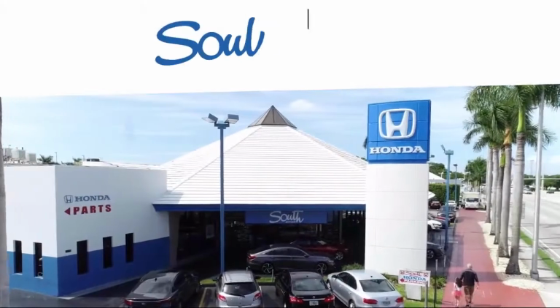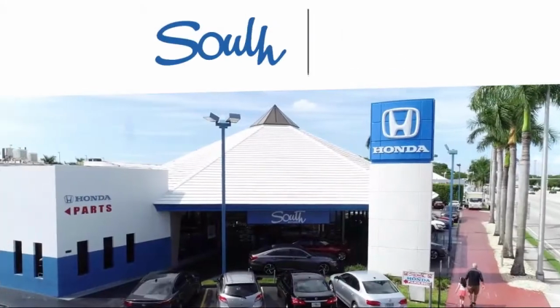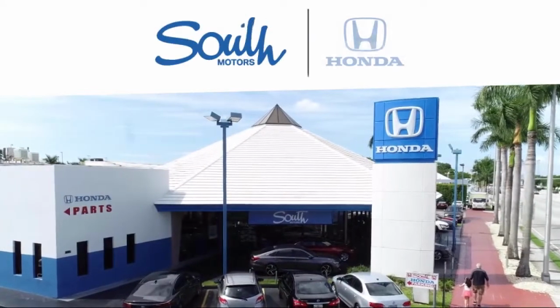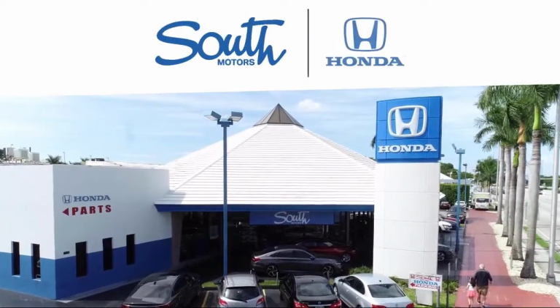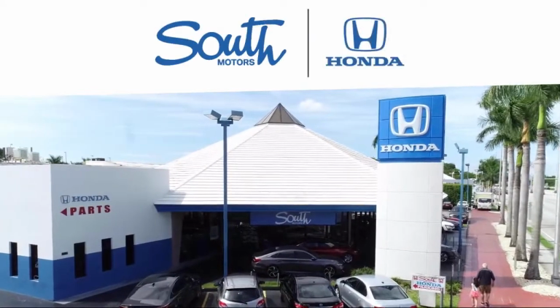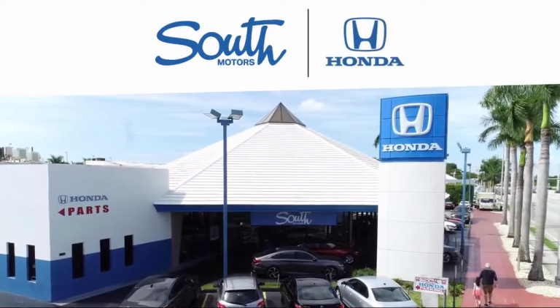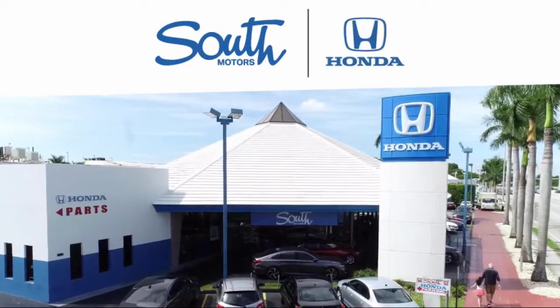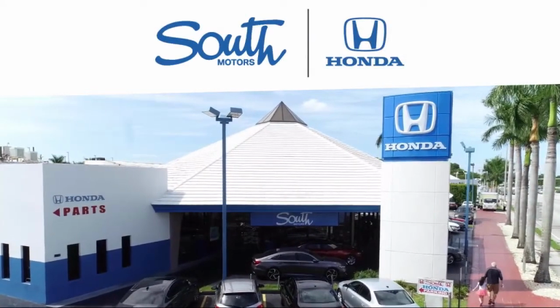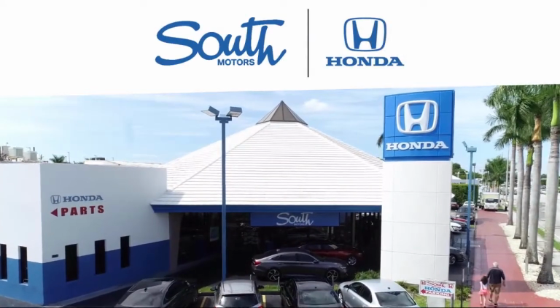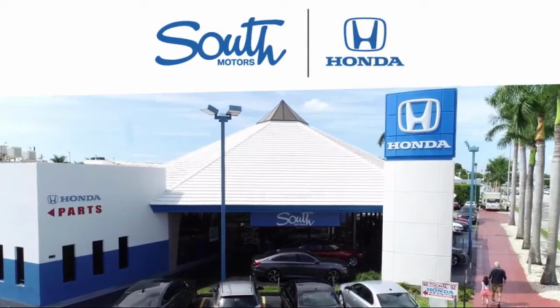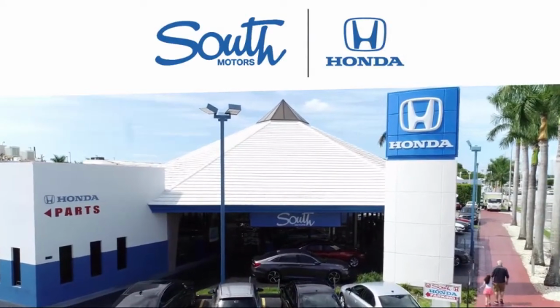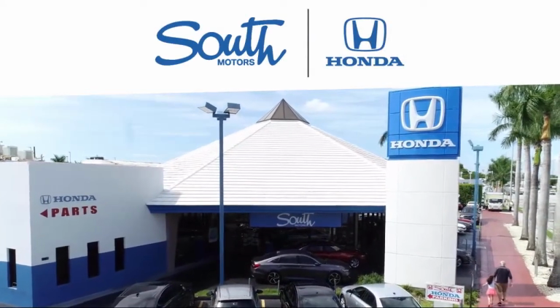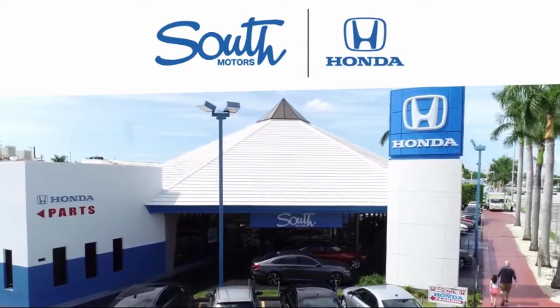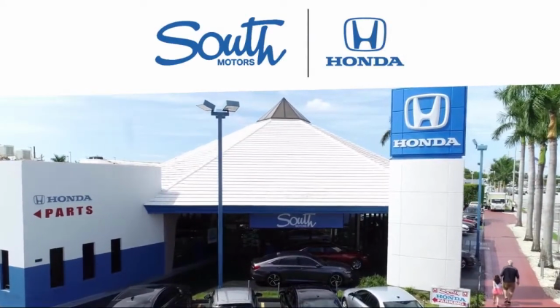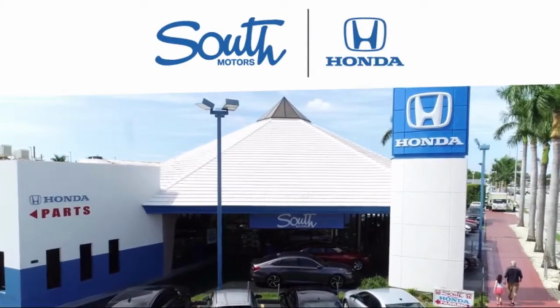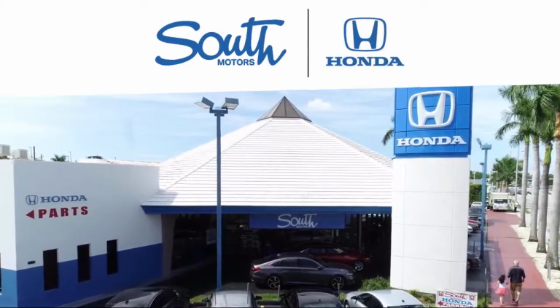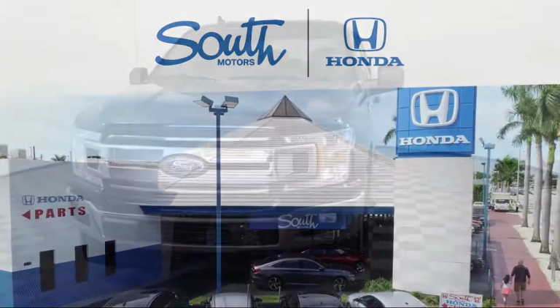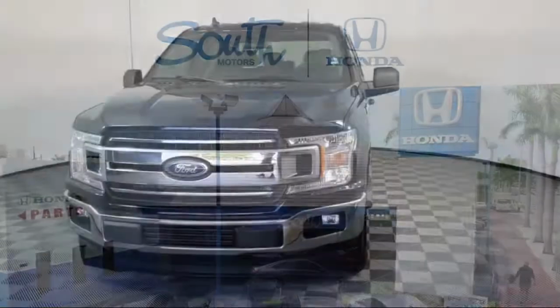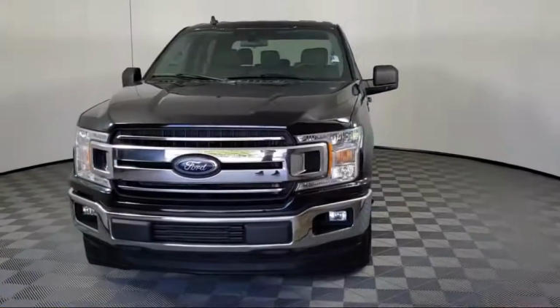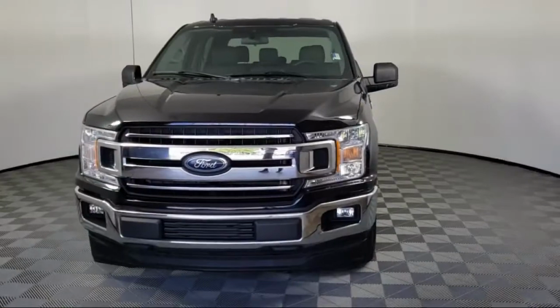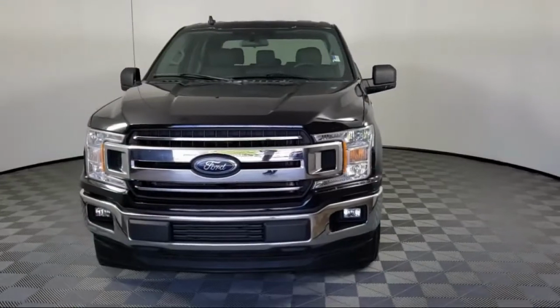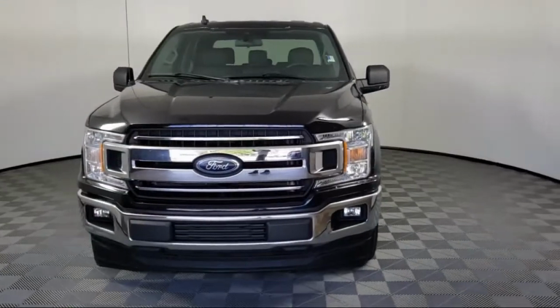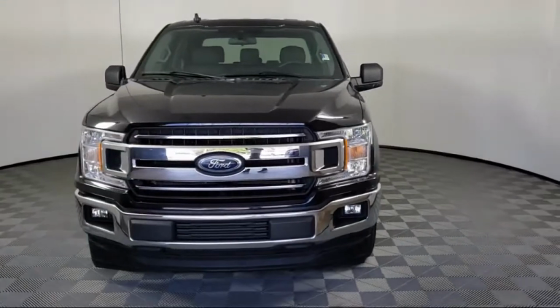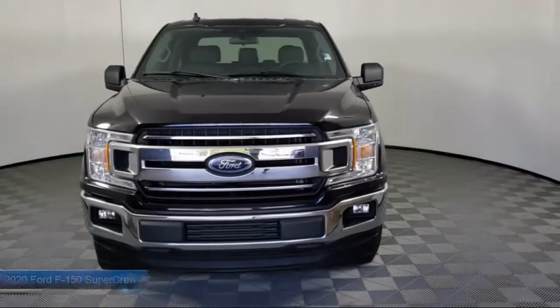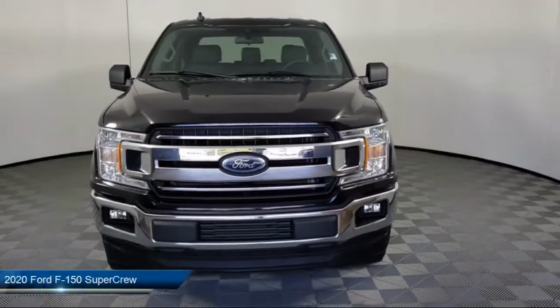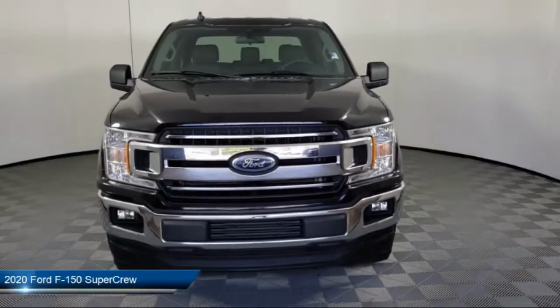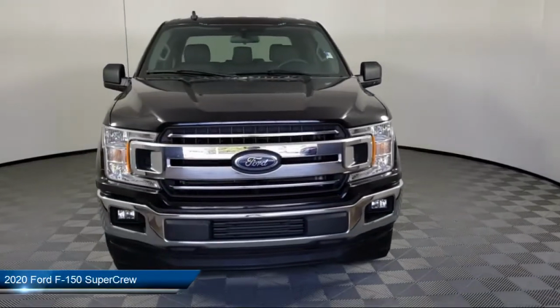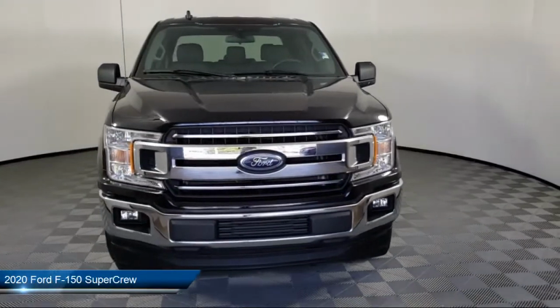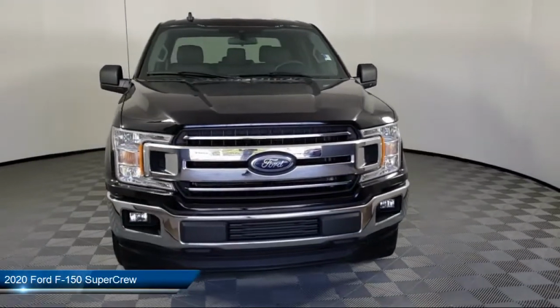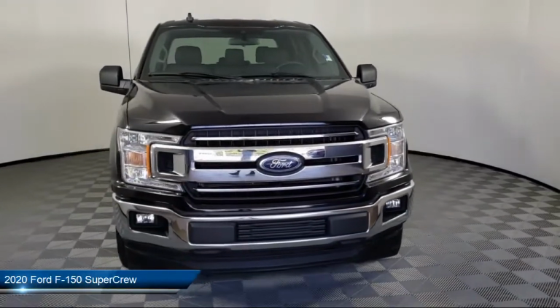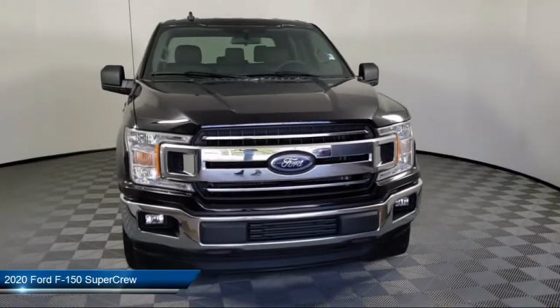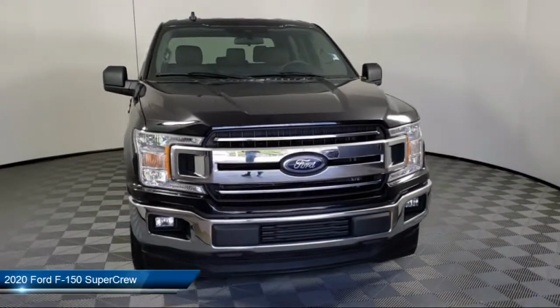Welcome to South Motors Honda, your premier destination for purchasing a vehicle. Here's a look at another one of our great vehicles in inventory.